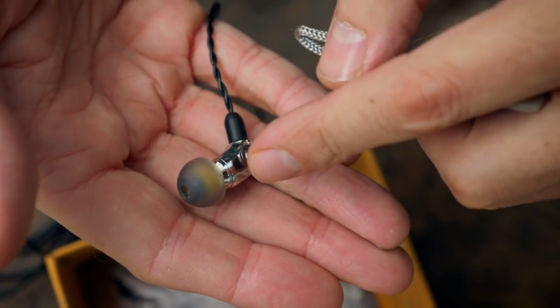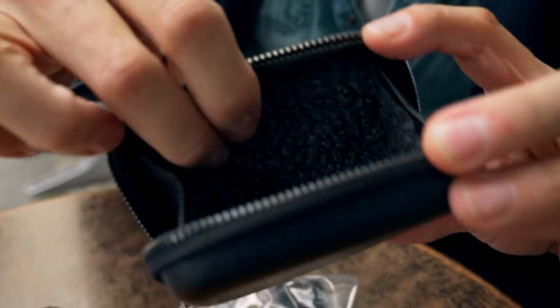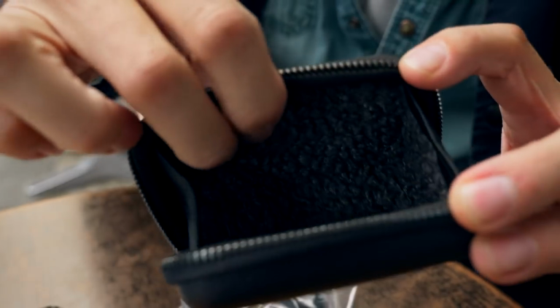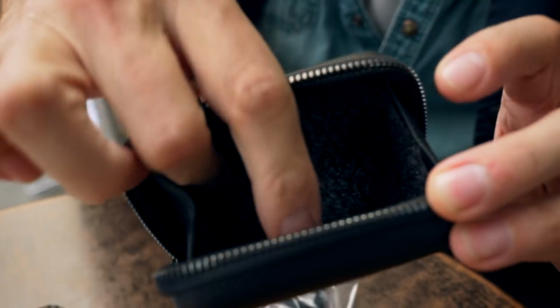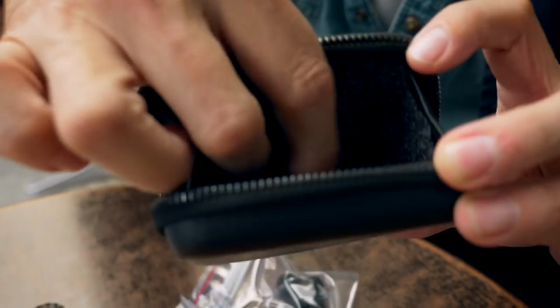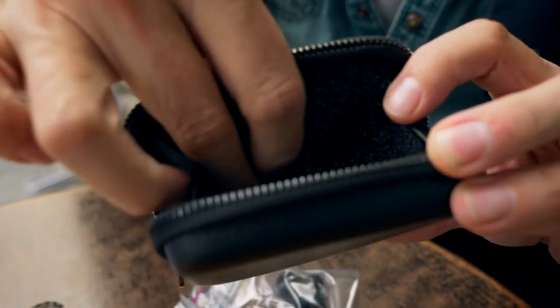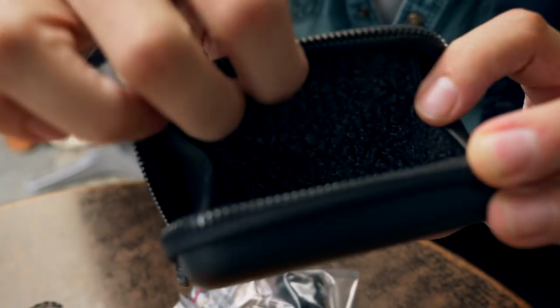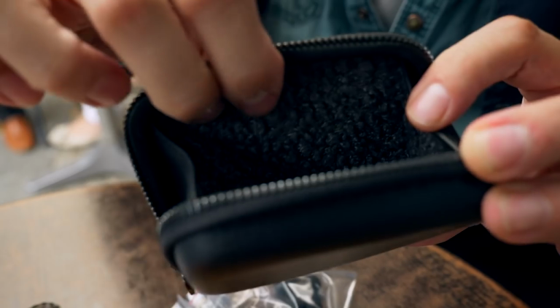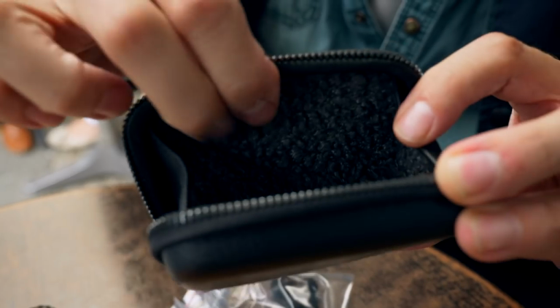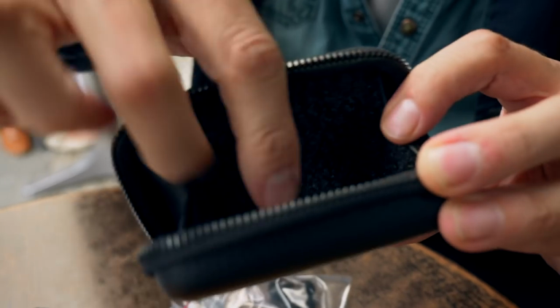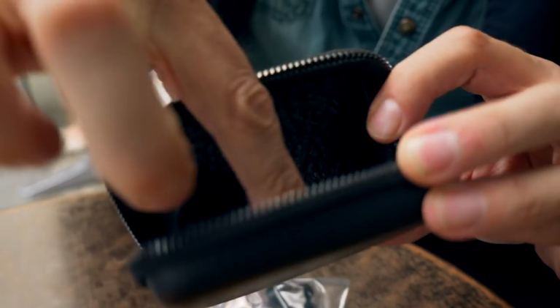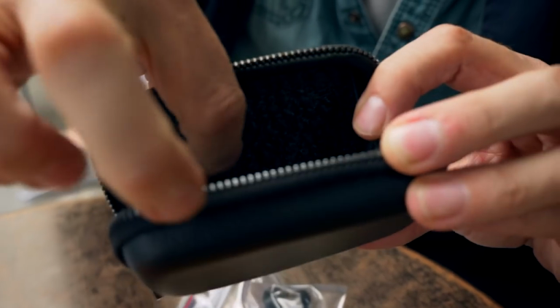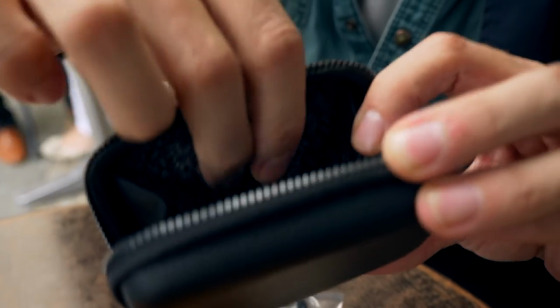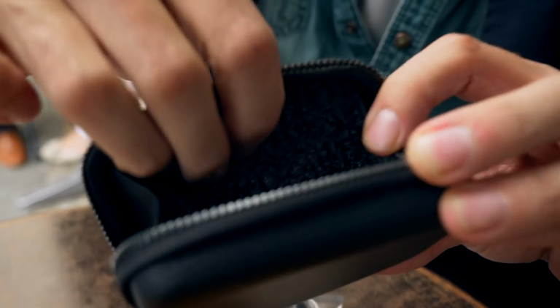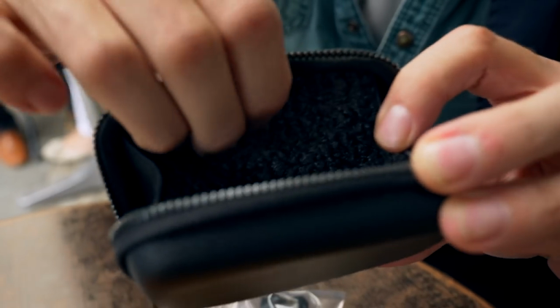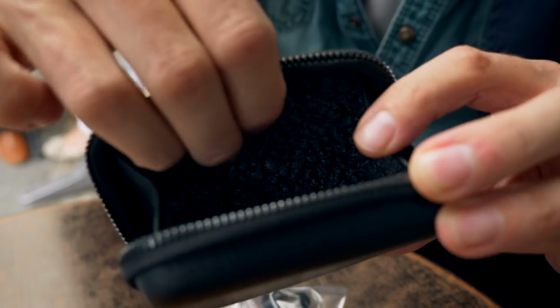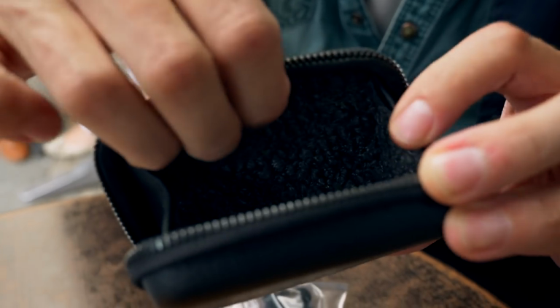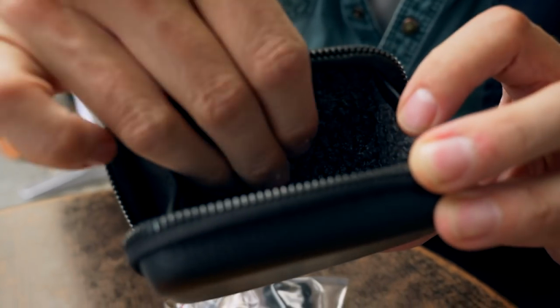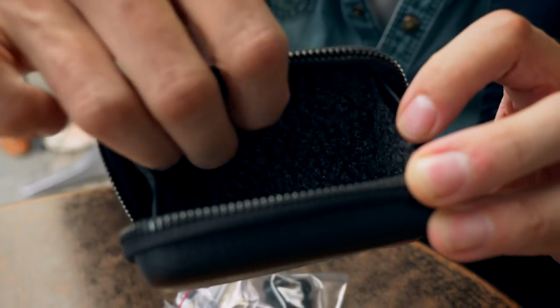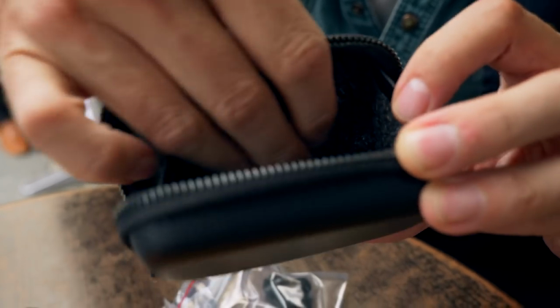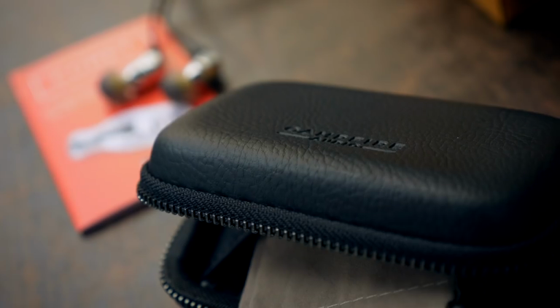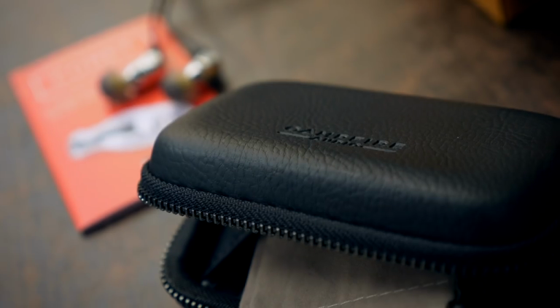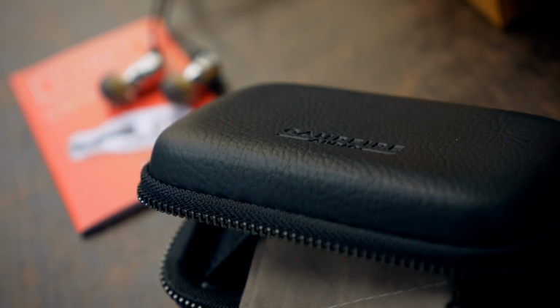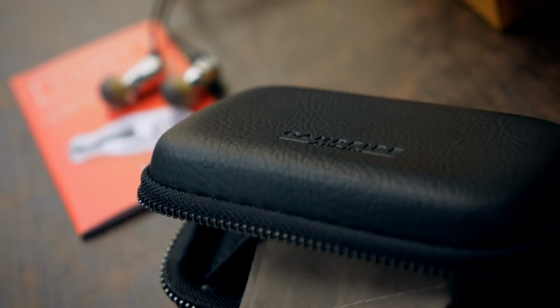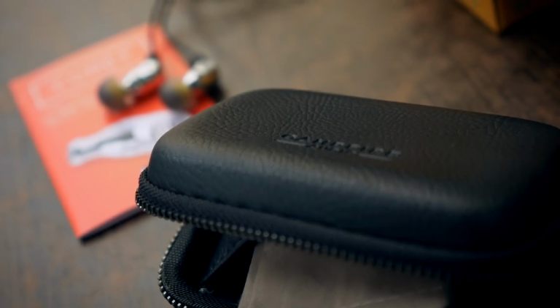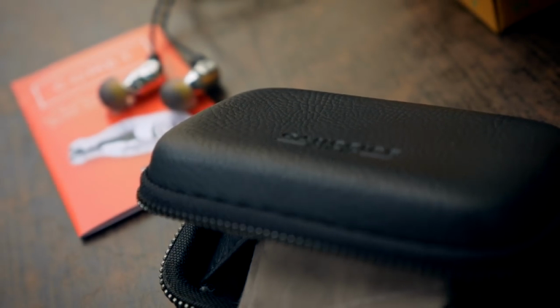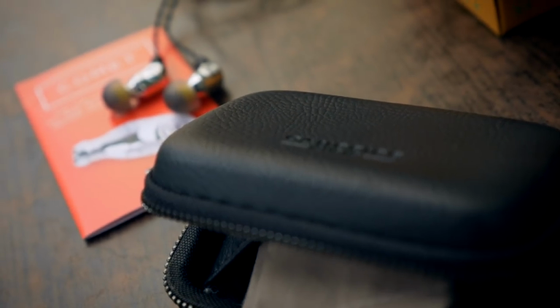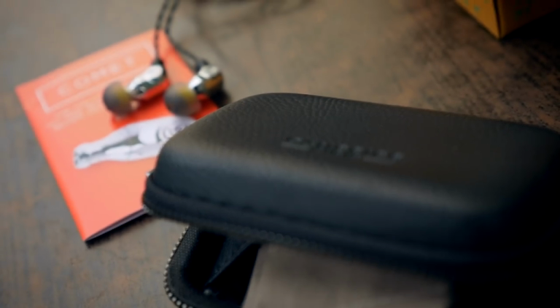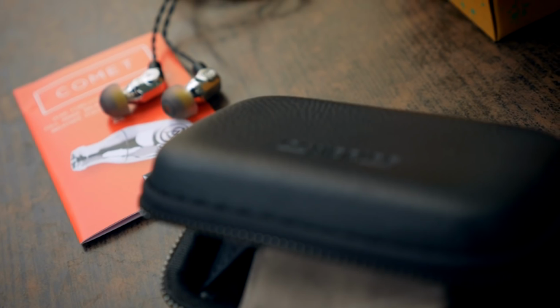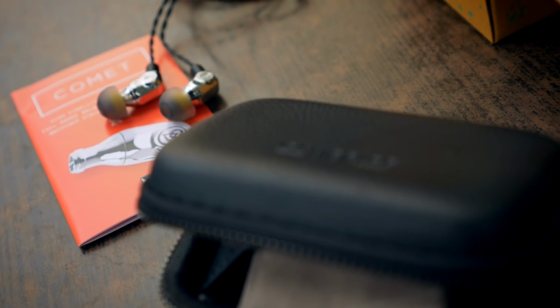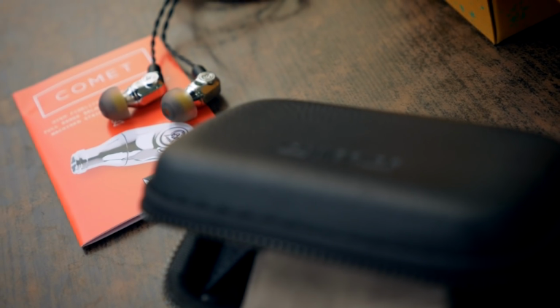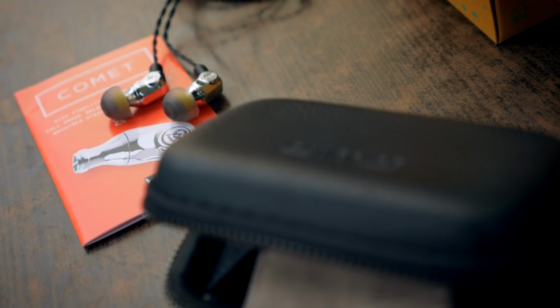It's almost like a baby sheep — a nice soft lined pouch for protecting the IEMs in travel.